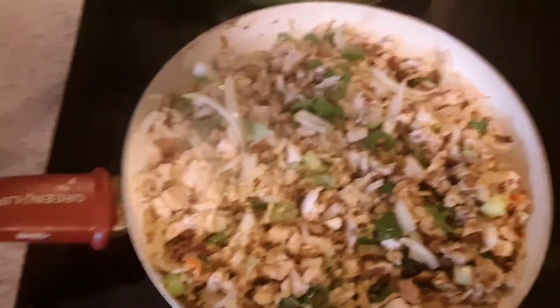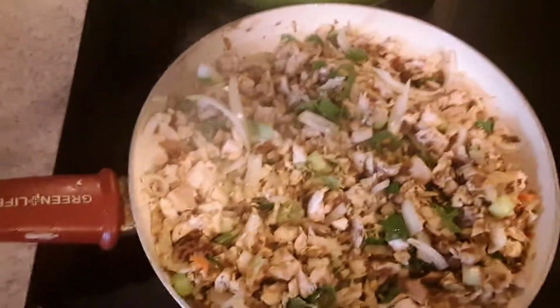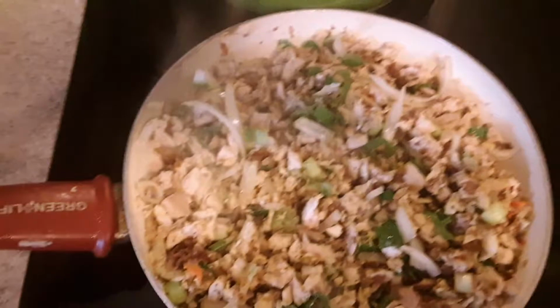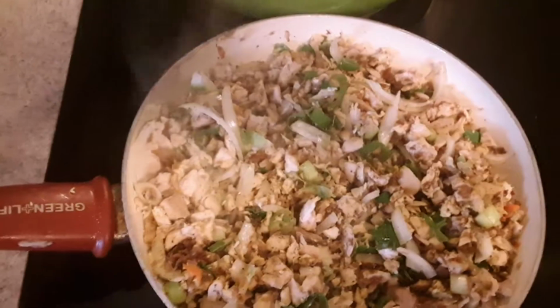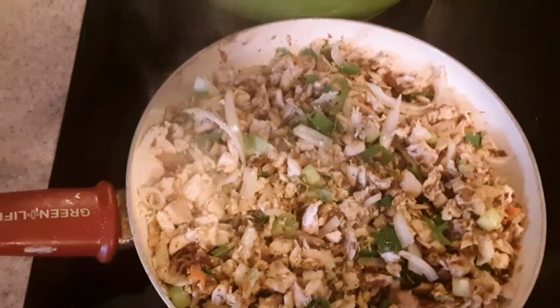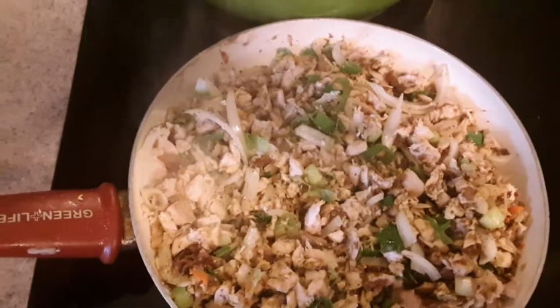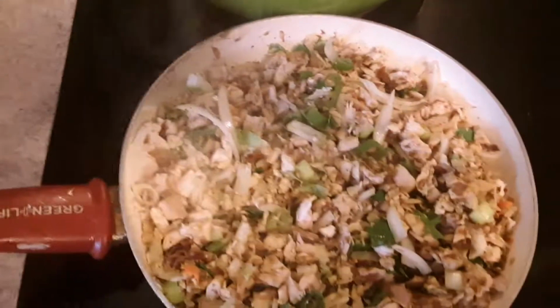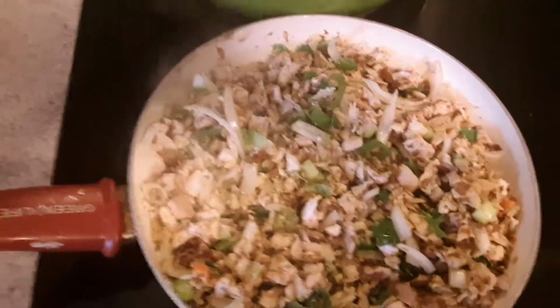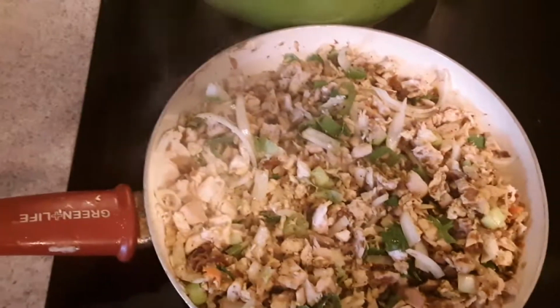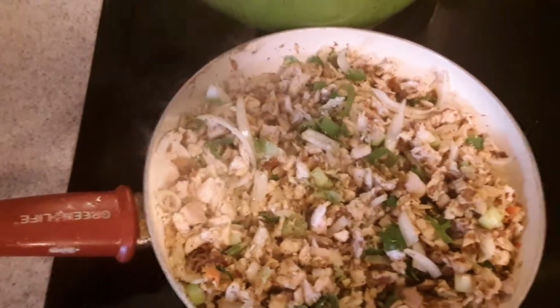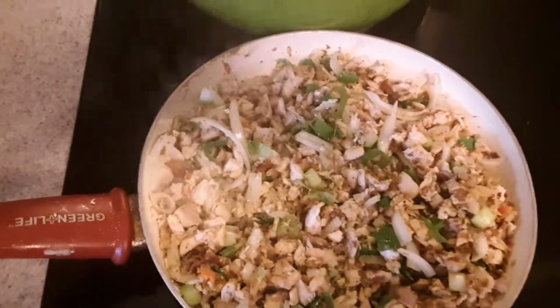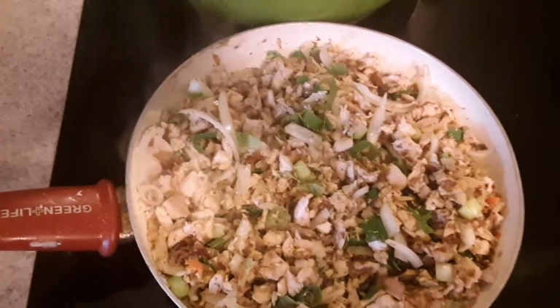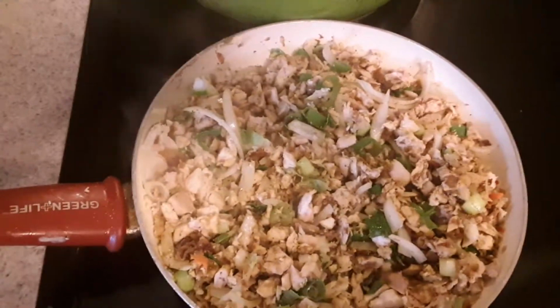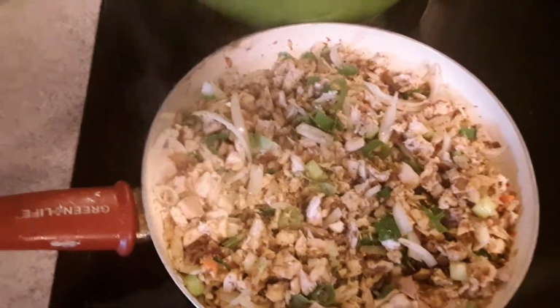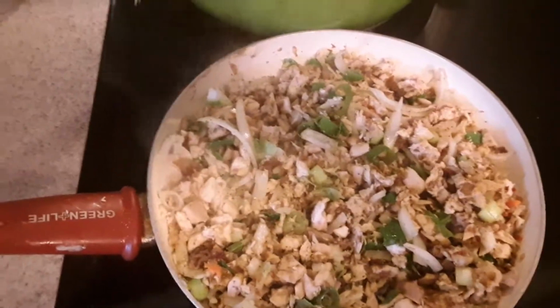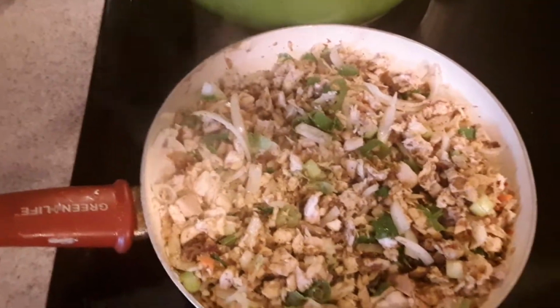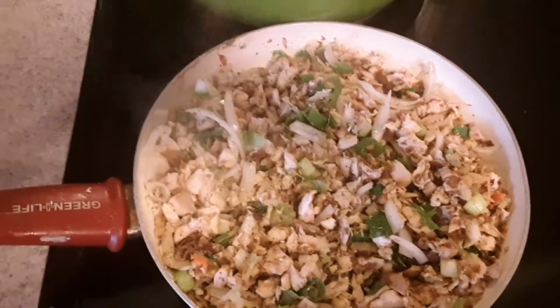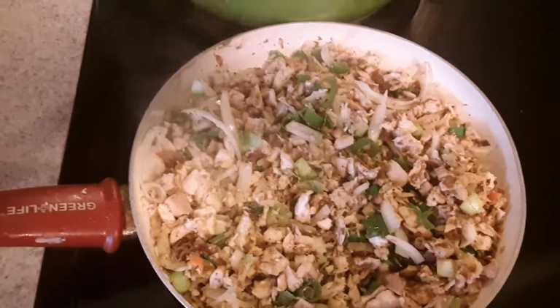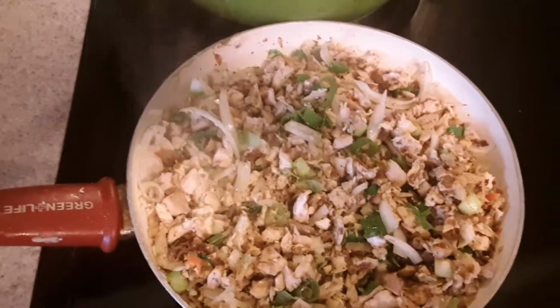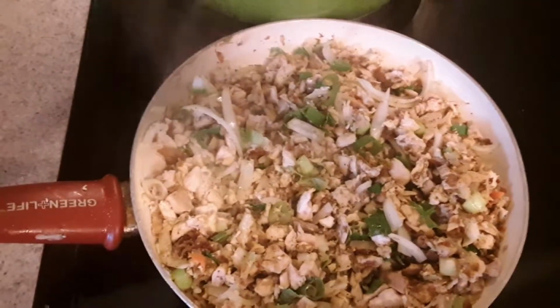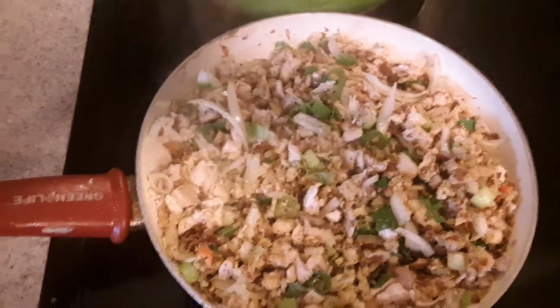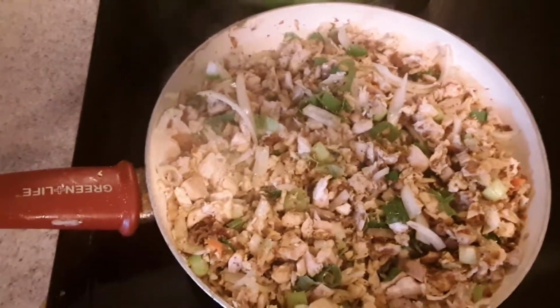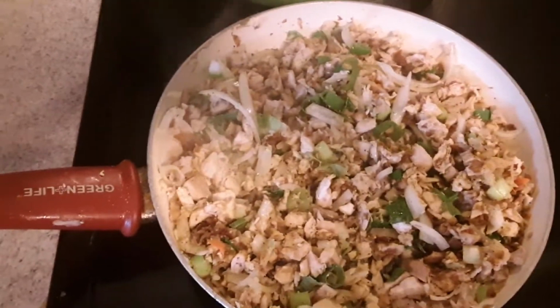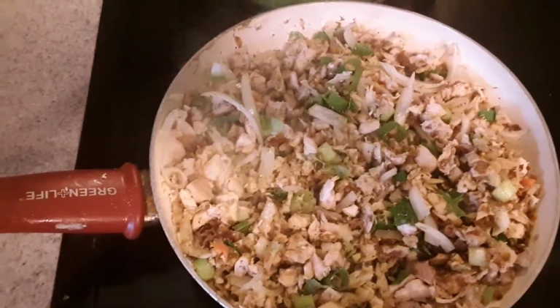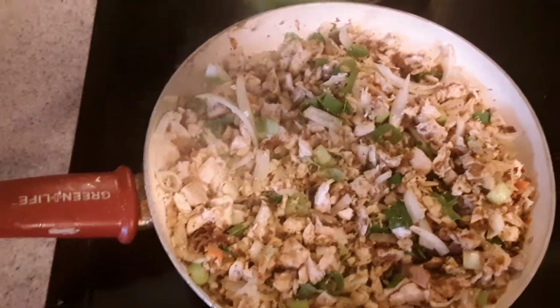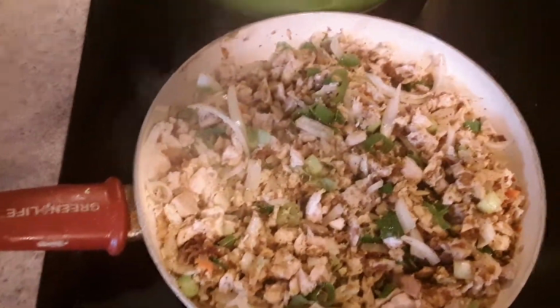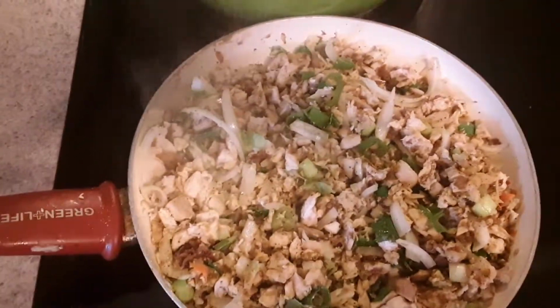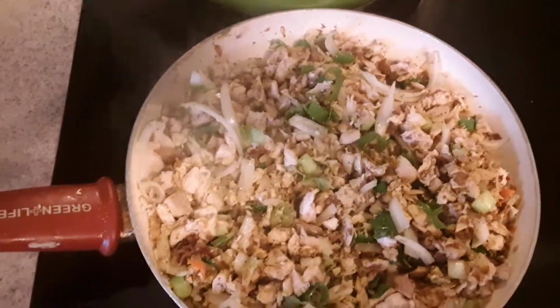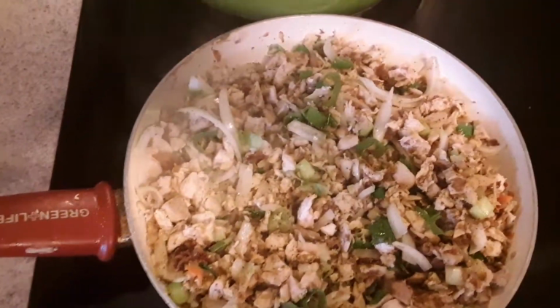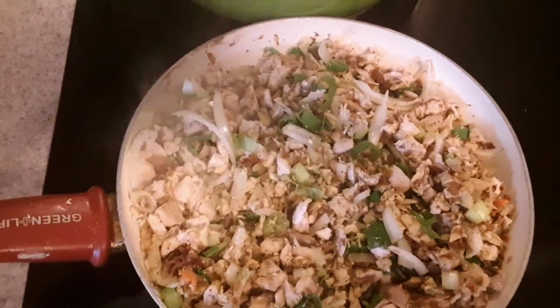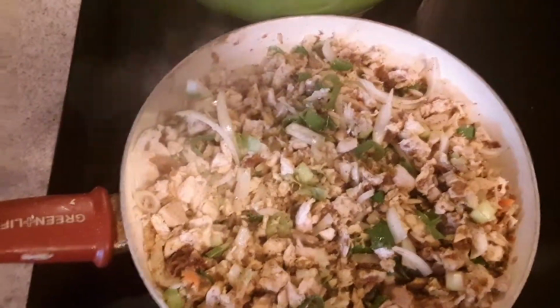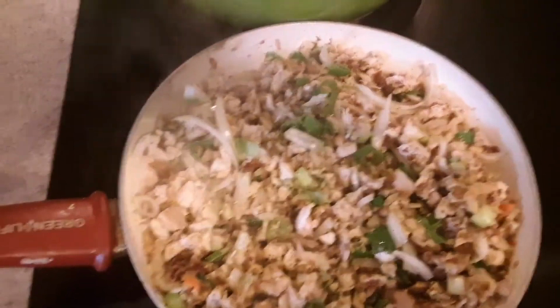That's the beginning. I'm going to show you when it's rolled up and in the frying skillet. Alright, get back with you.